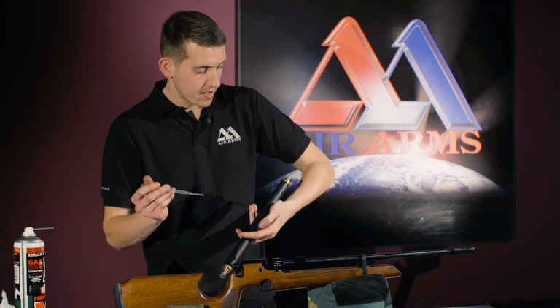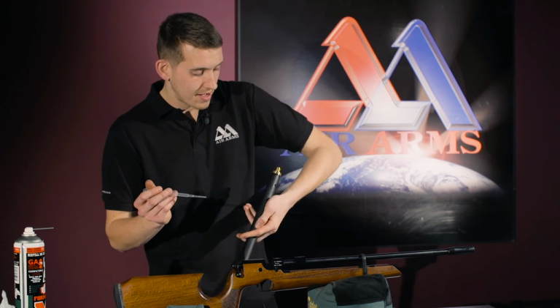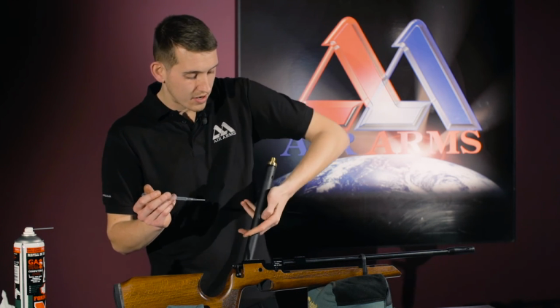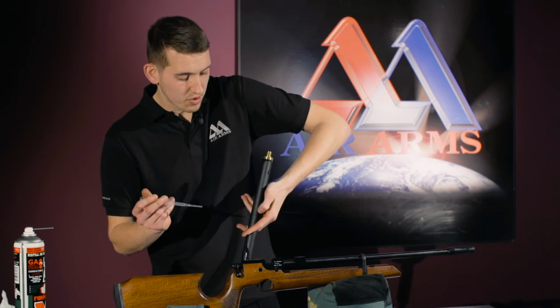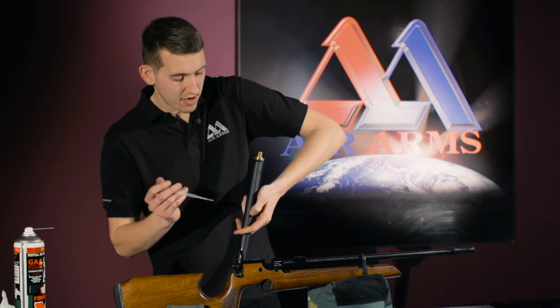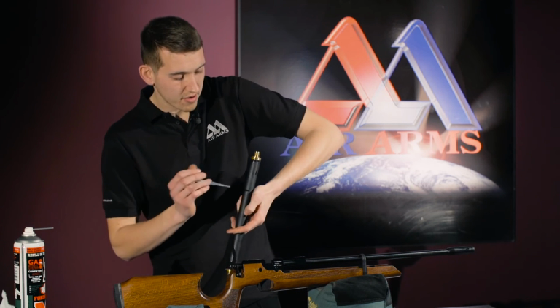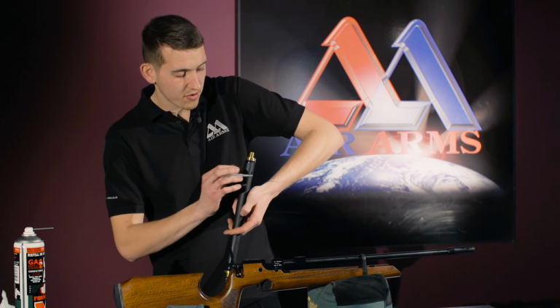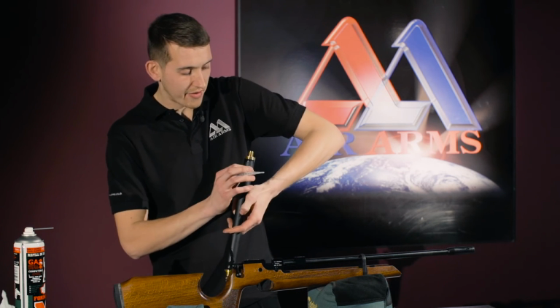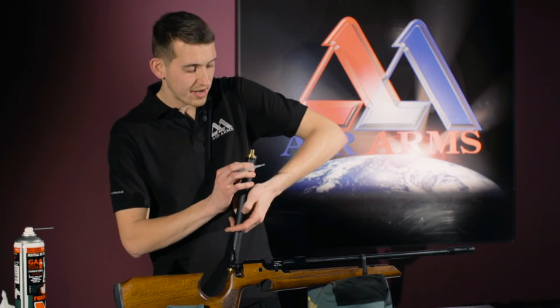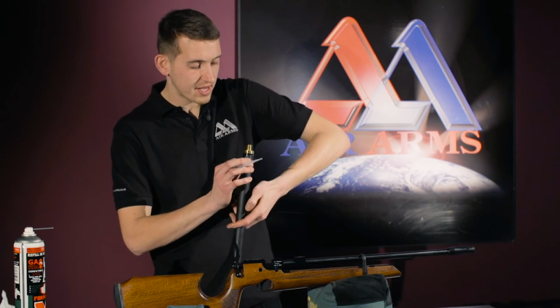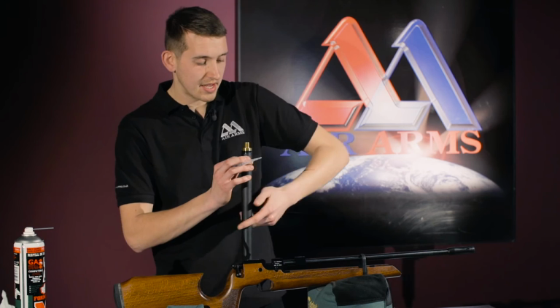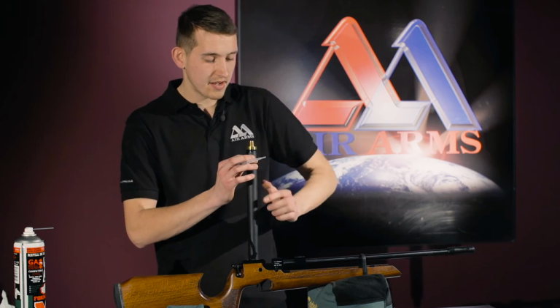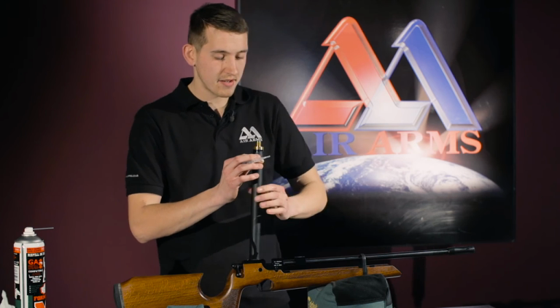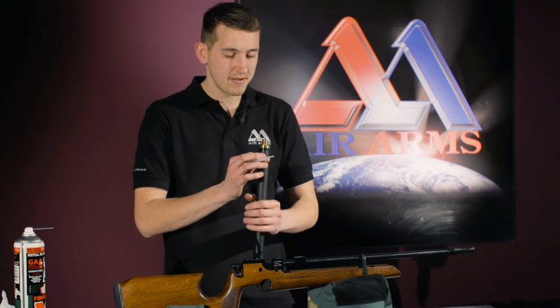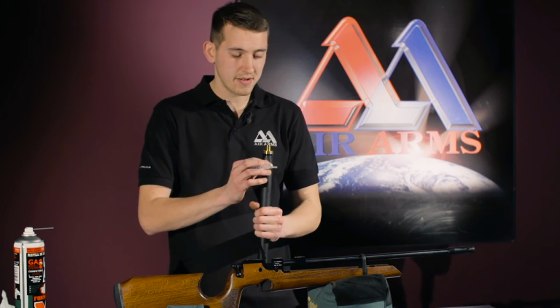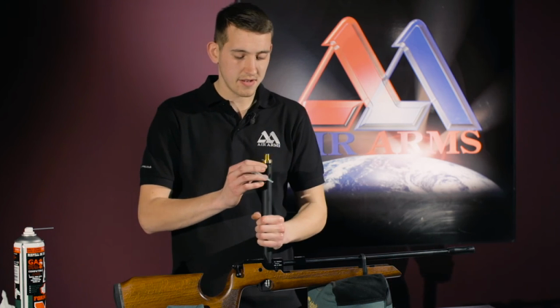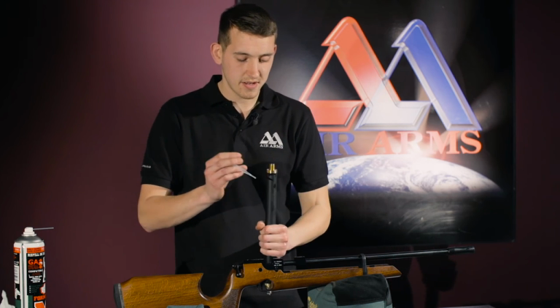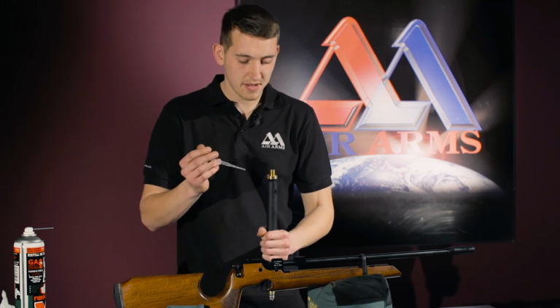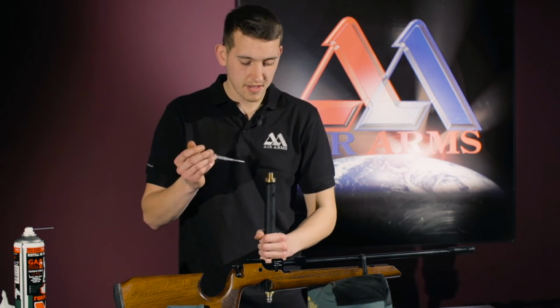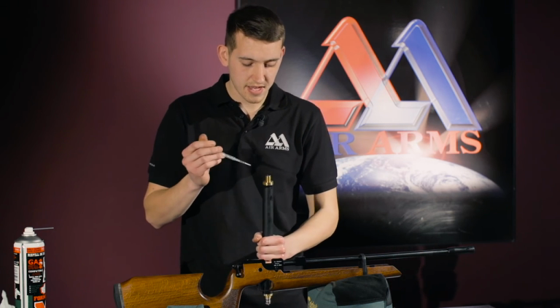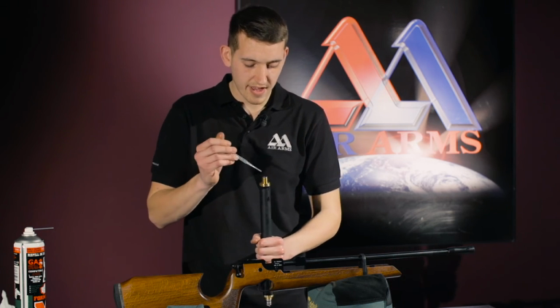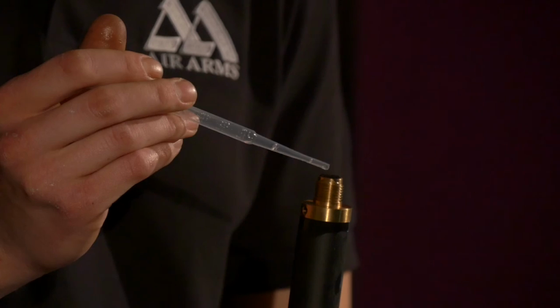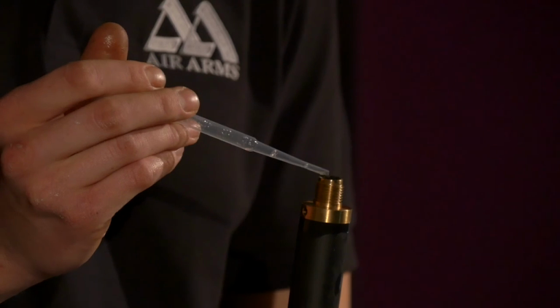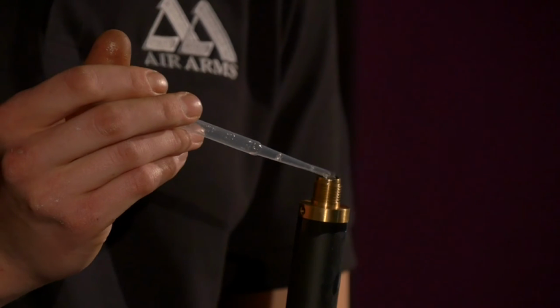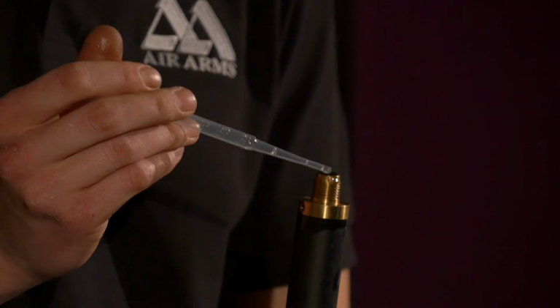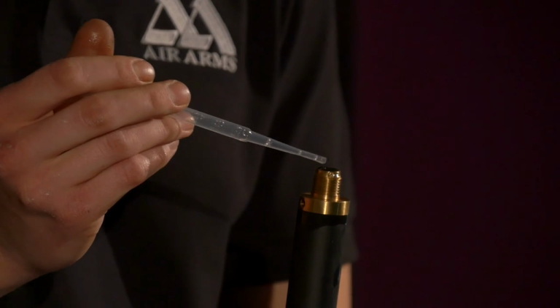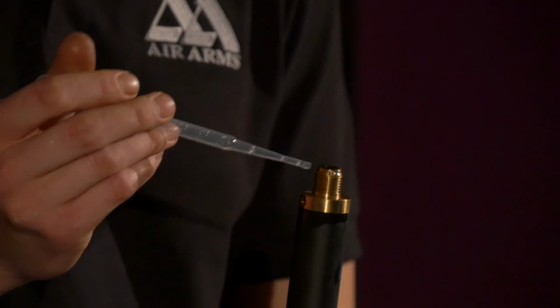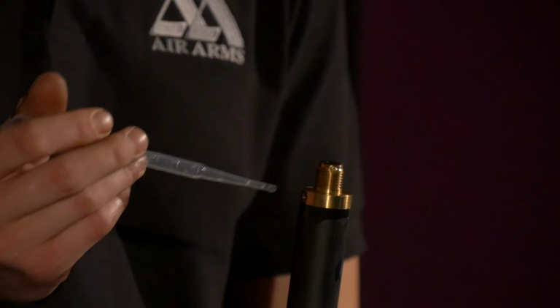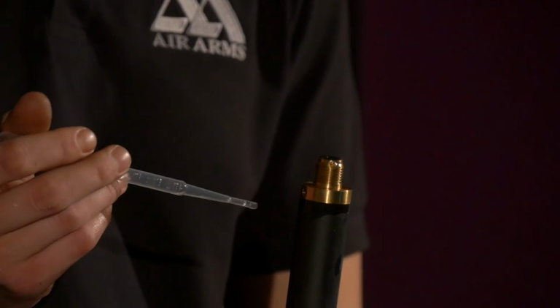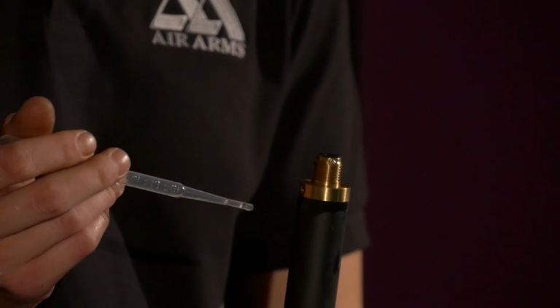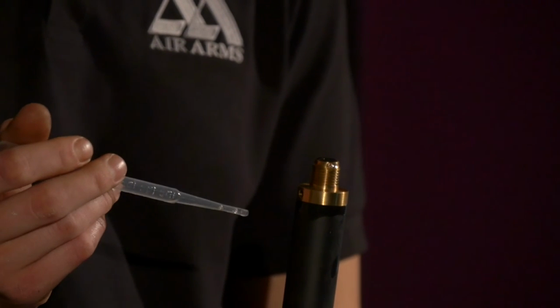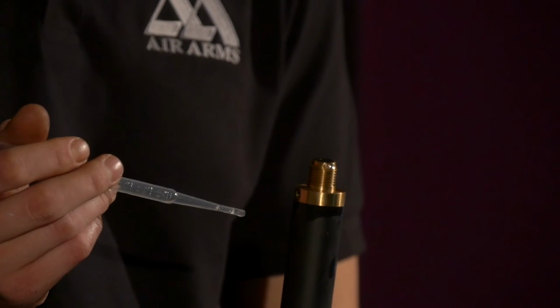And also, on the other end of the cylinder, this valve here — if we fill that up with oil.